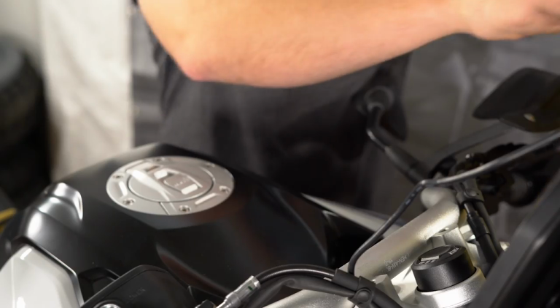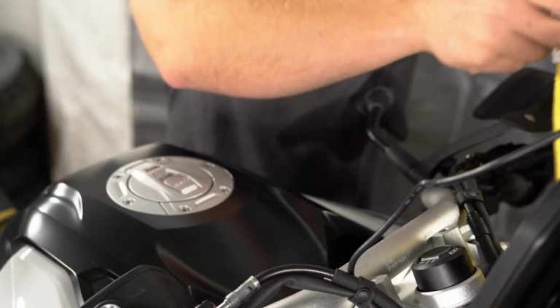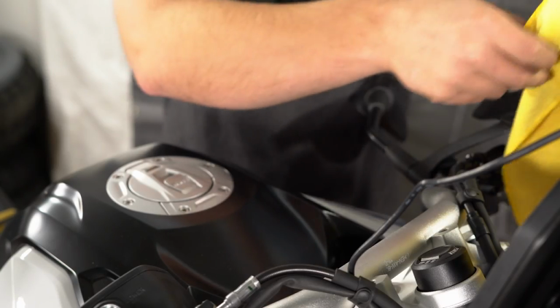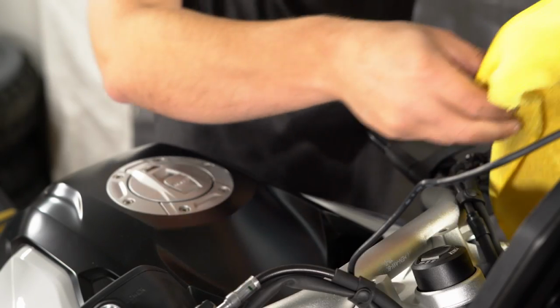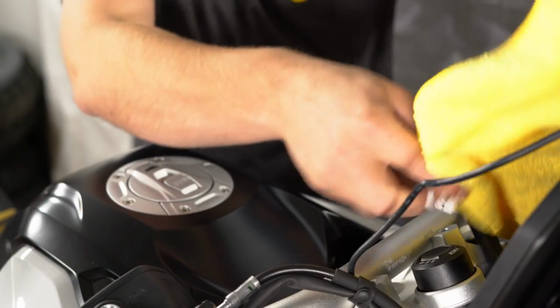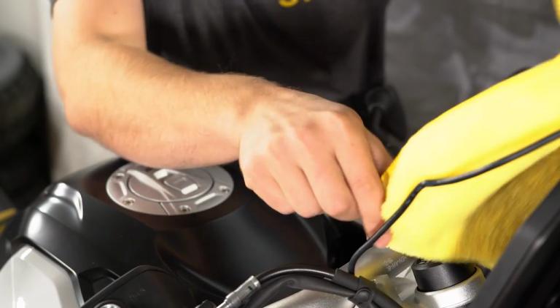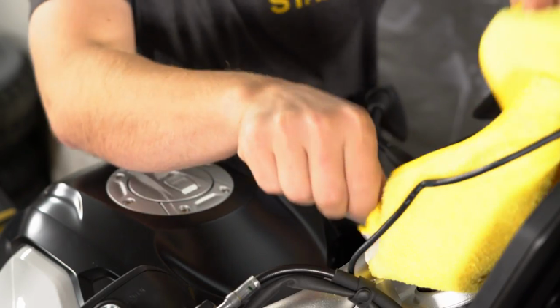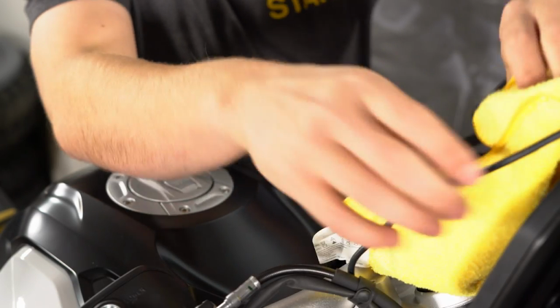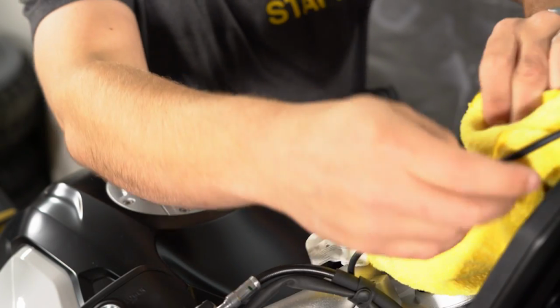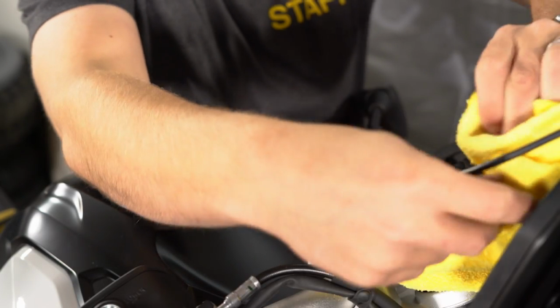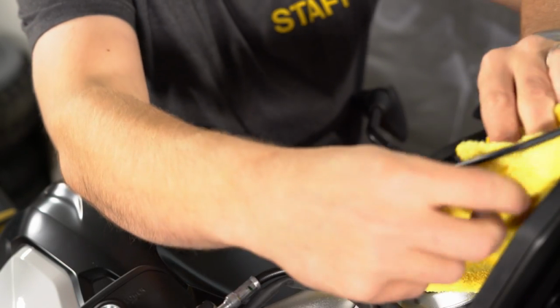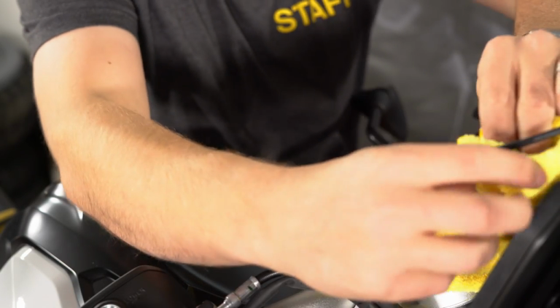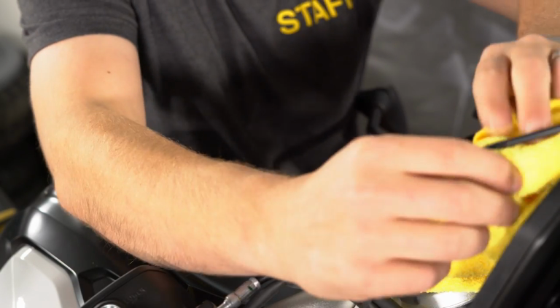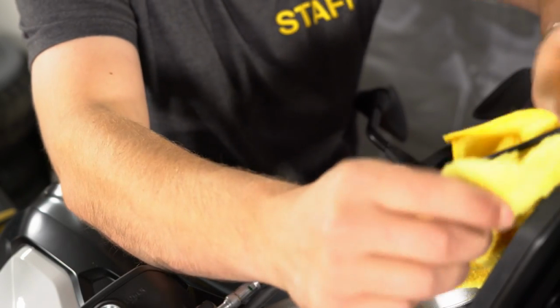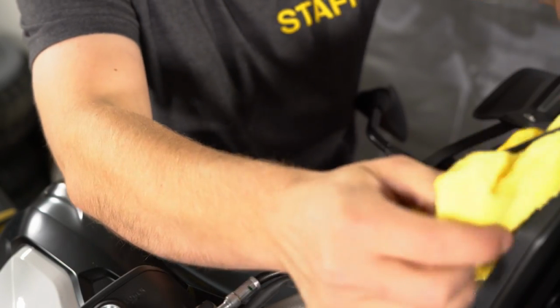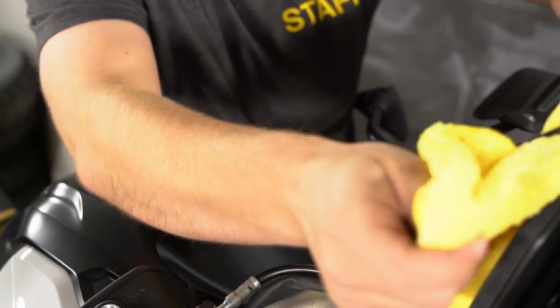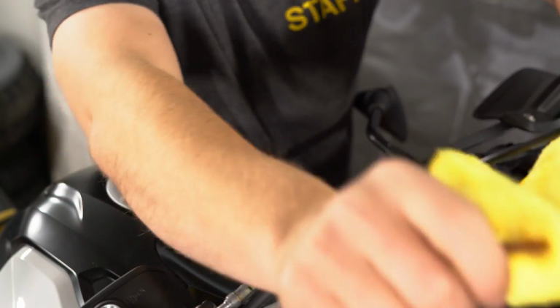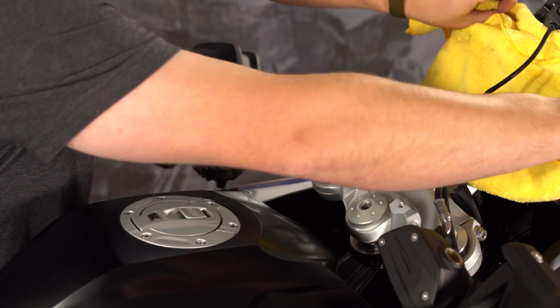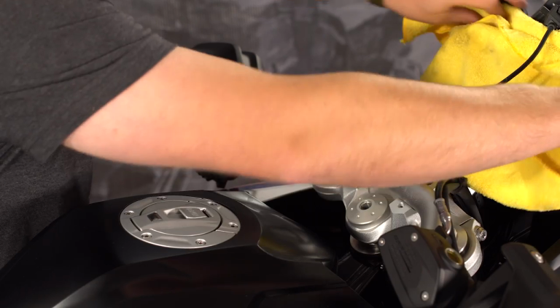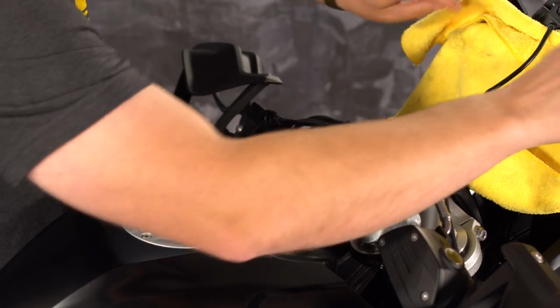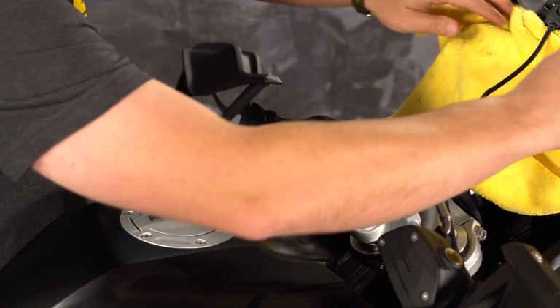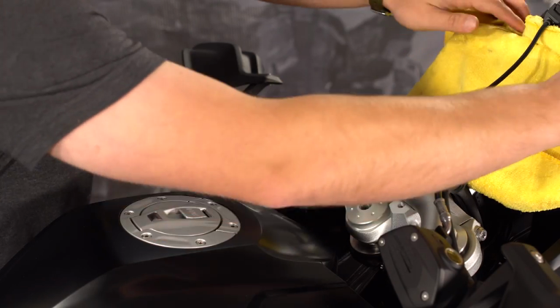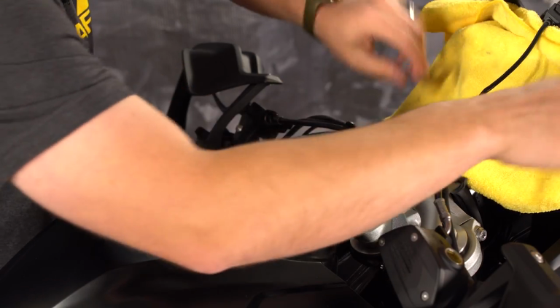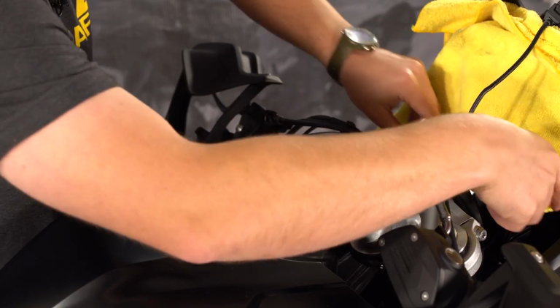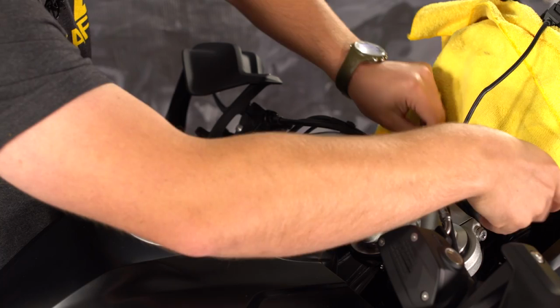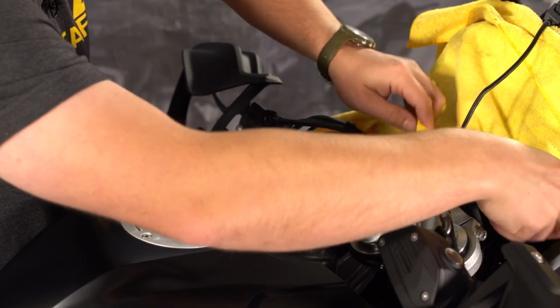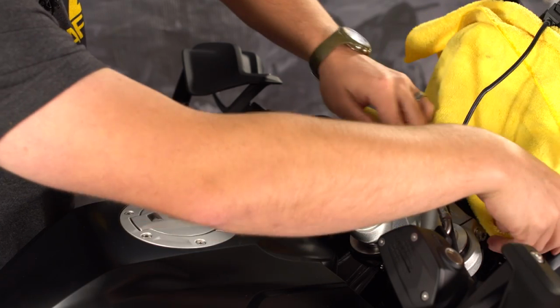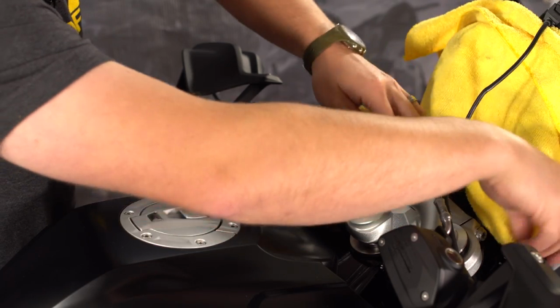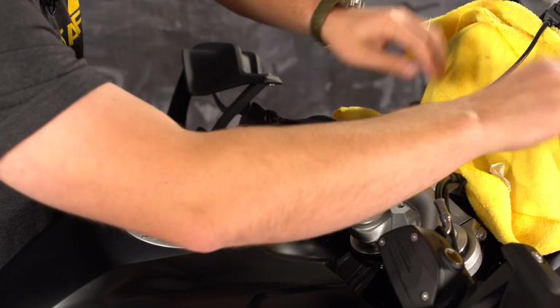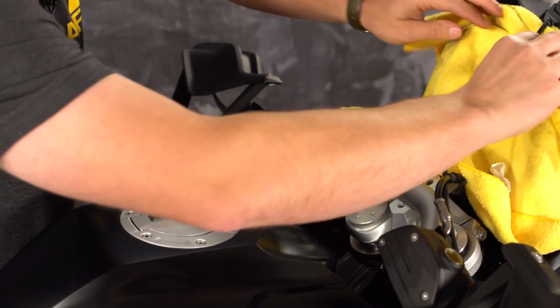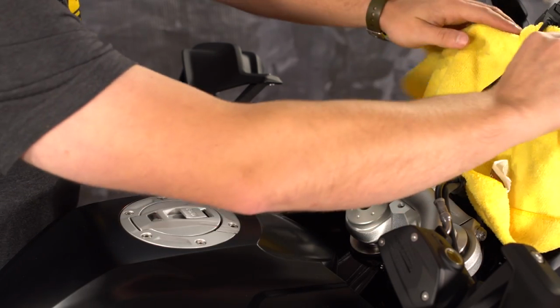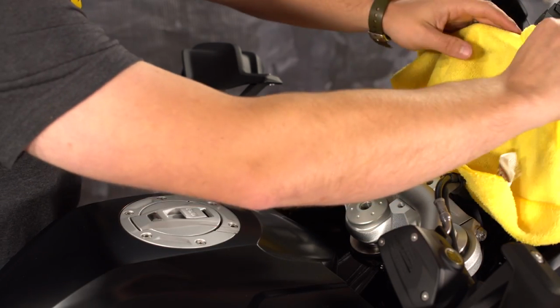I recommend protecting the instrument cluster with a small towel when you lay the handlebars up over the handlebar clamps.